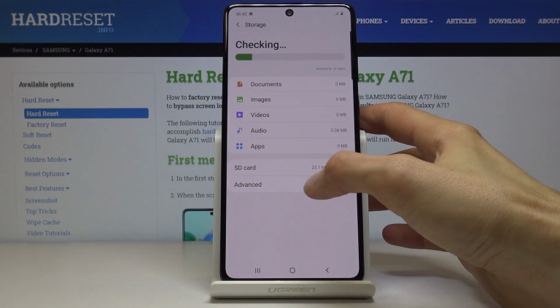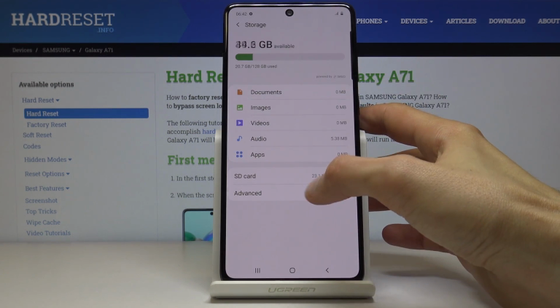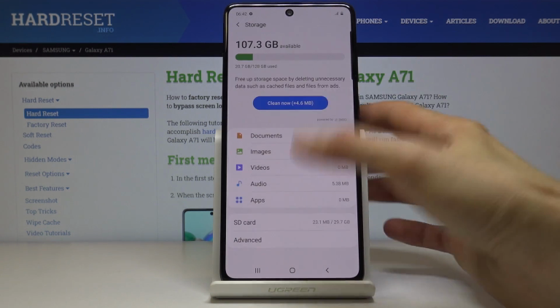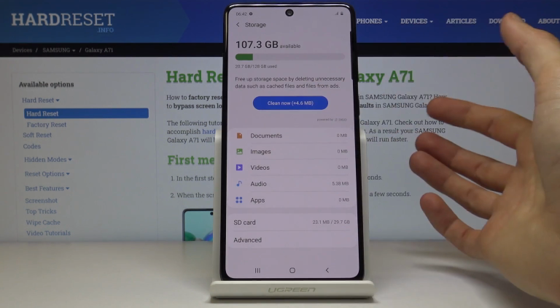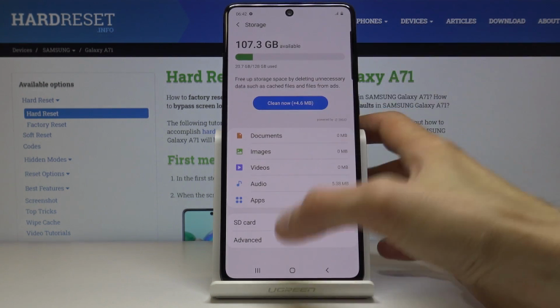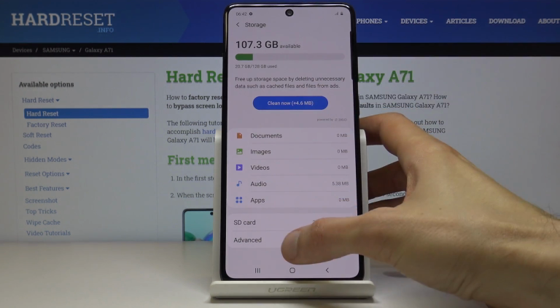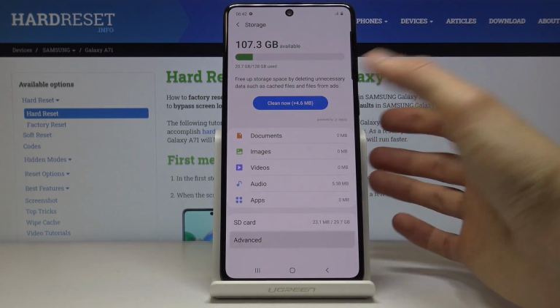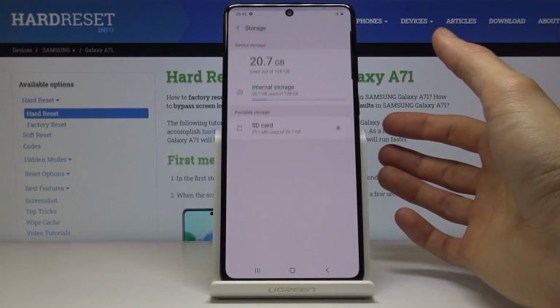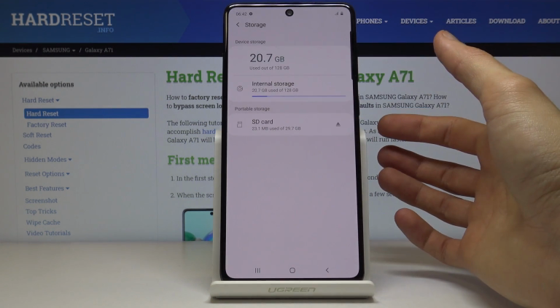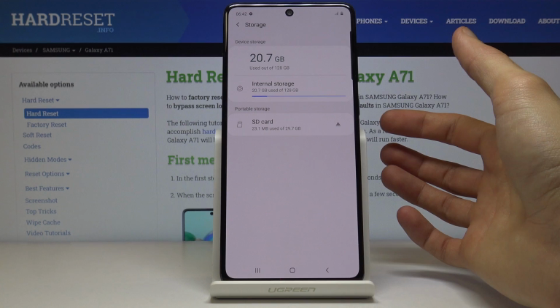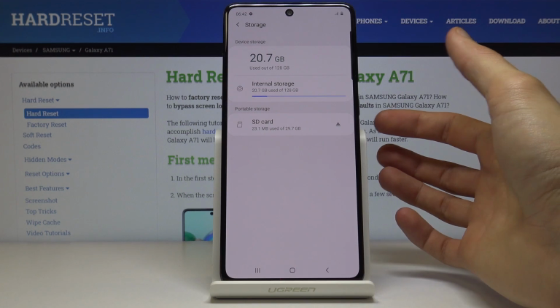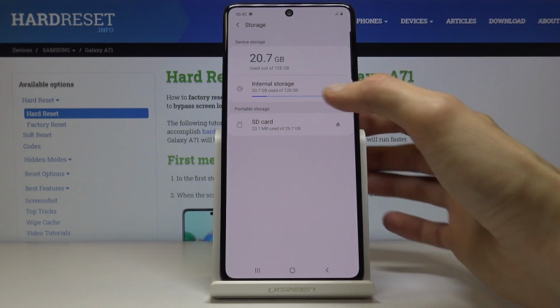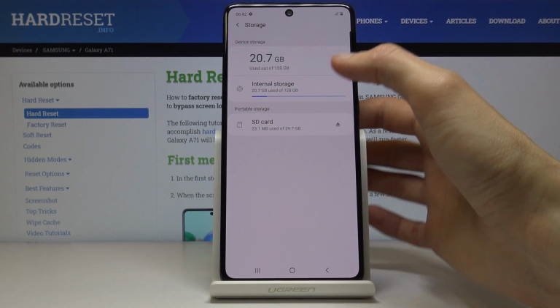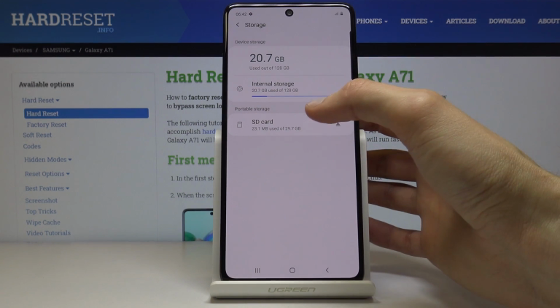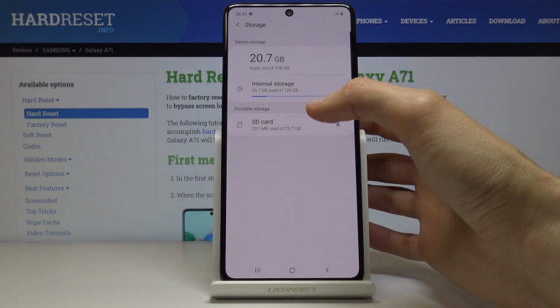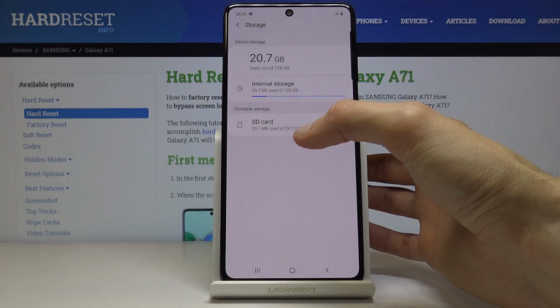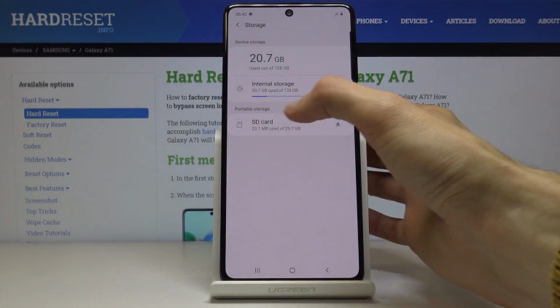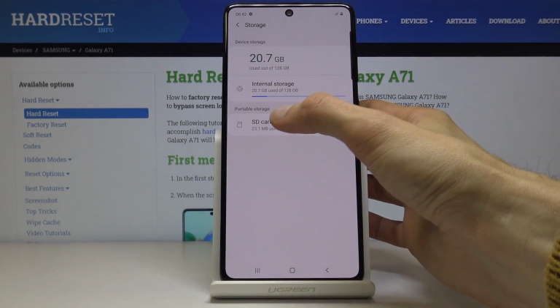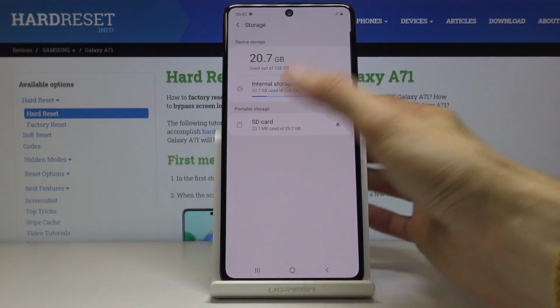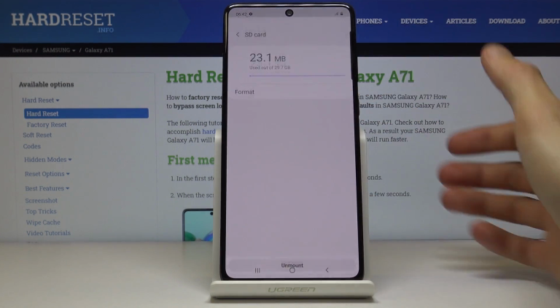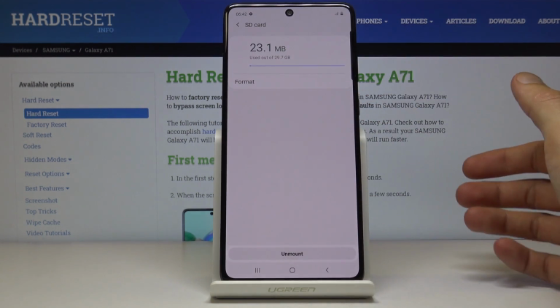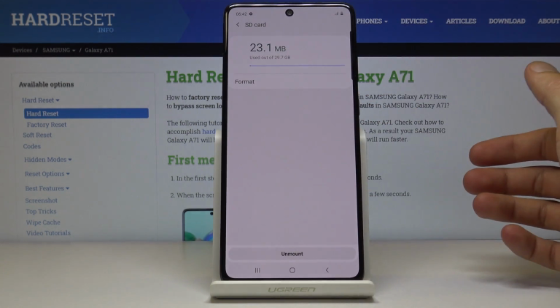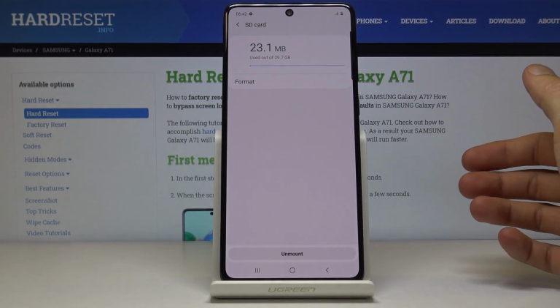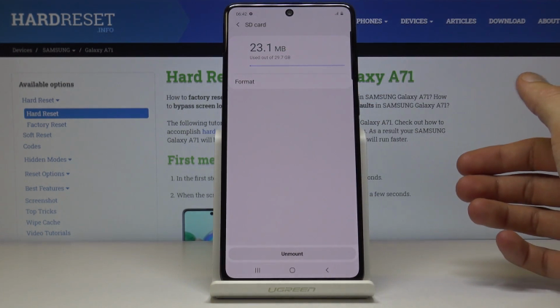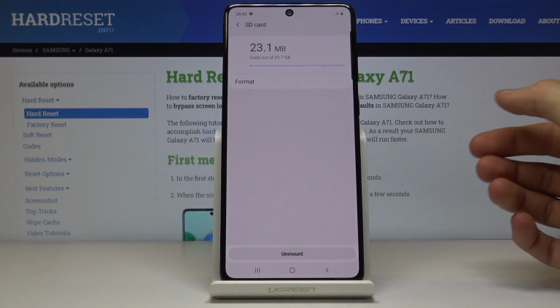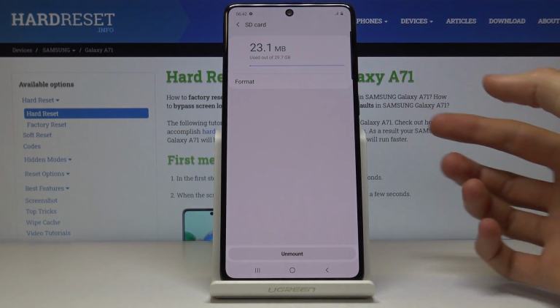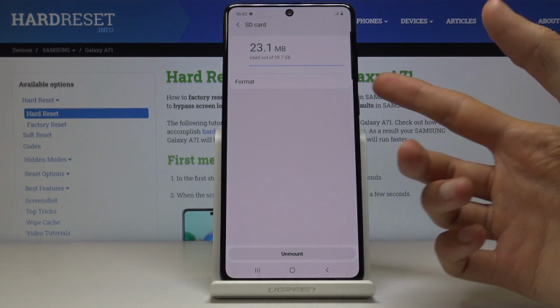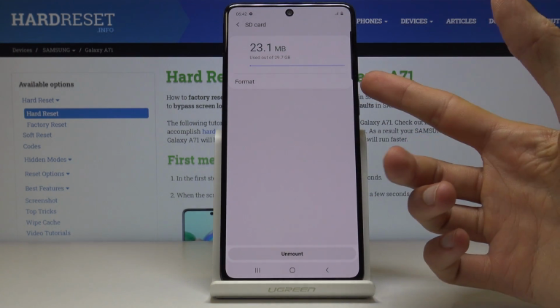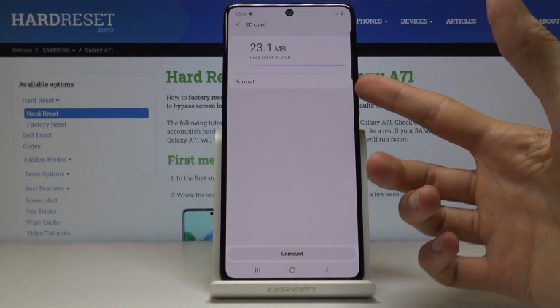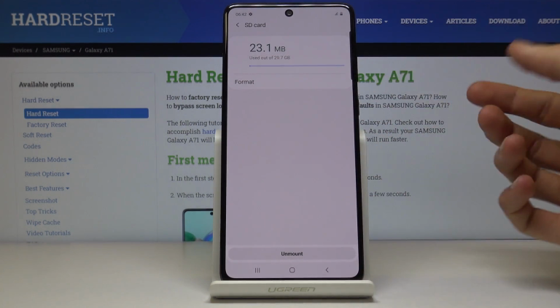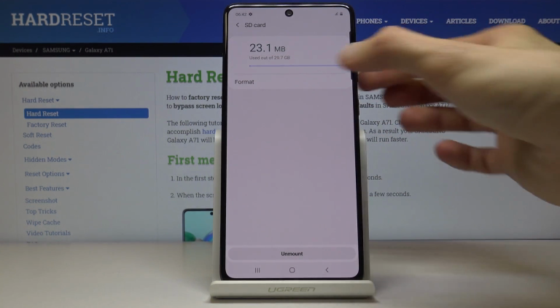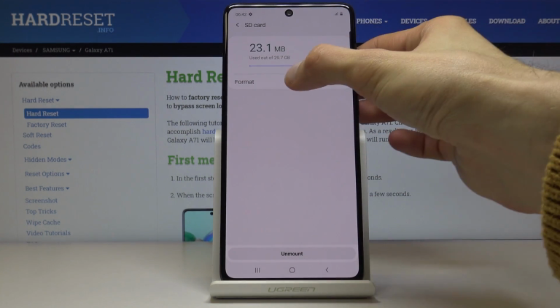Let's go back and go to Advanced. Once you land on Advanced, you will see the SD card and there you have the option to format.